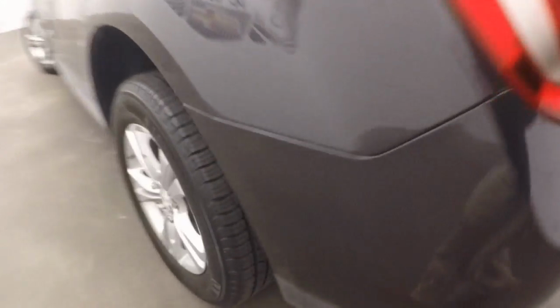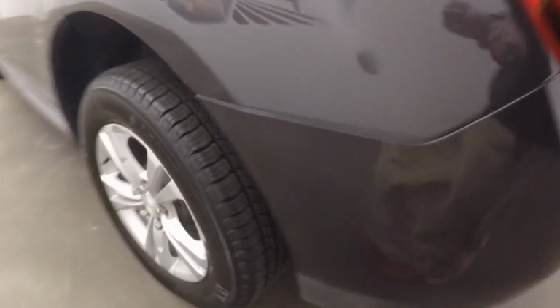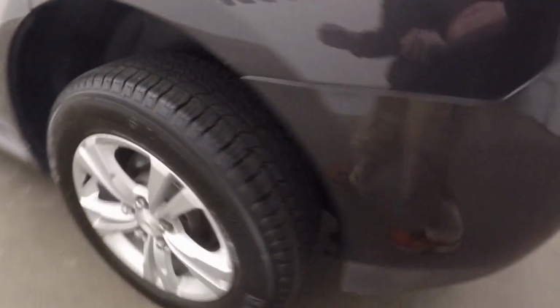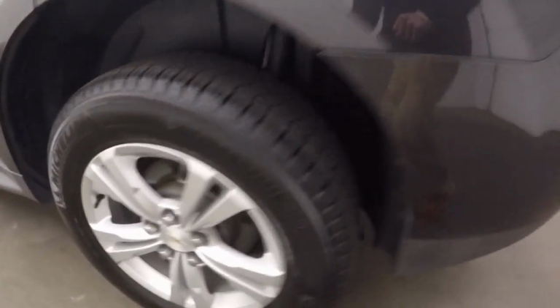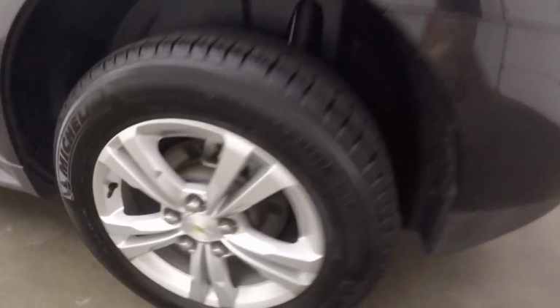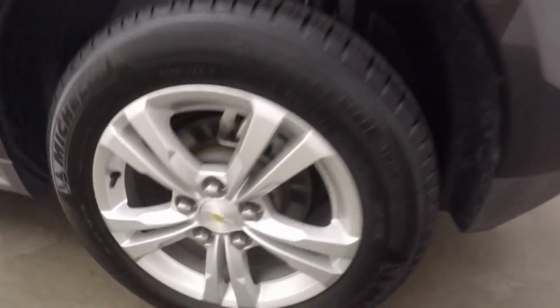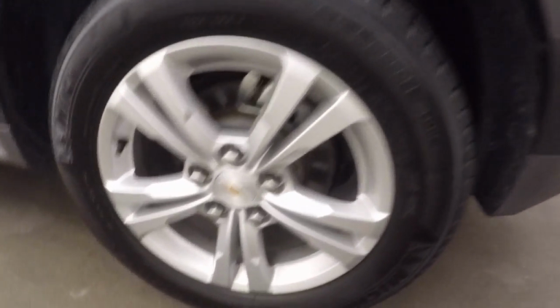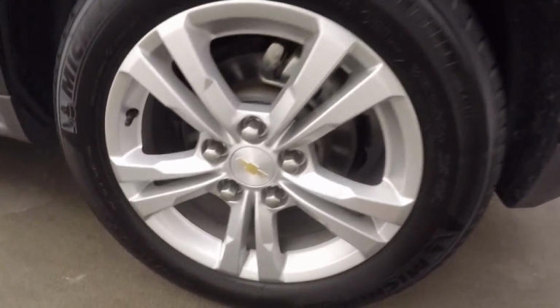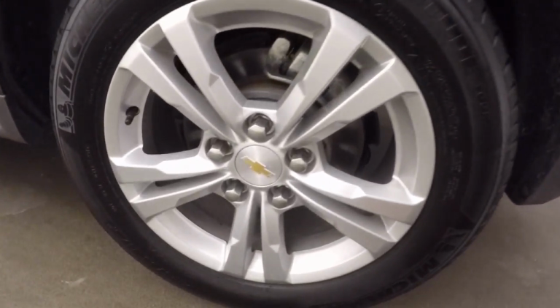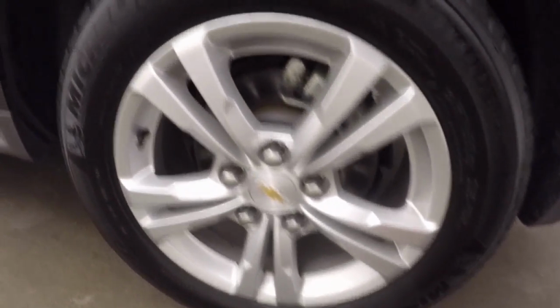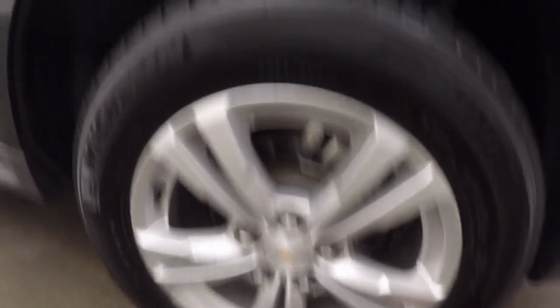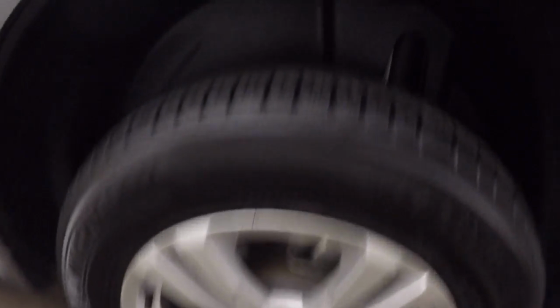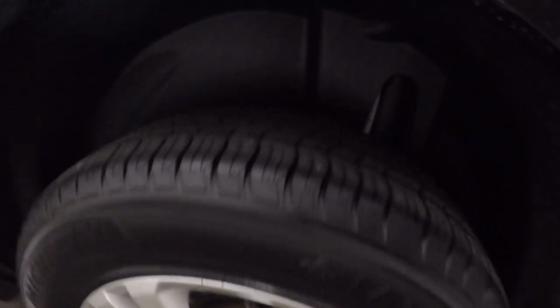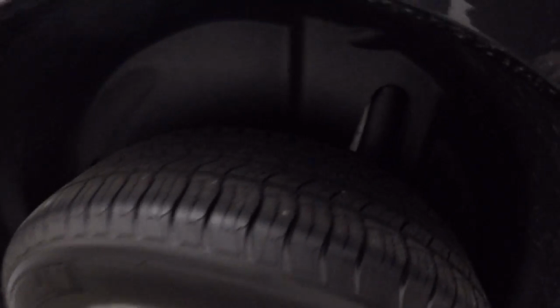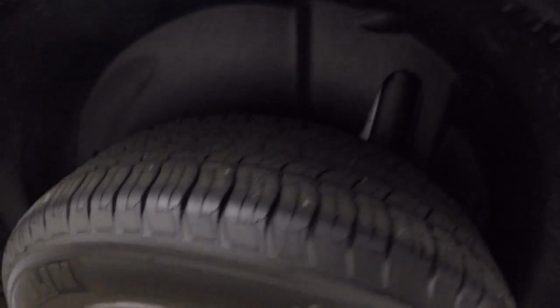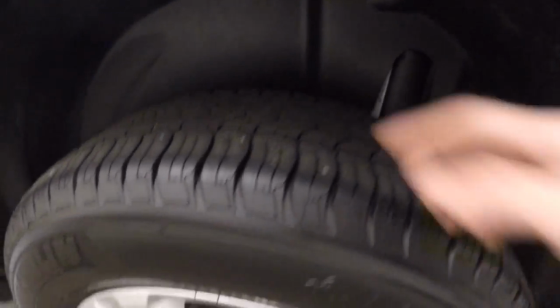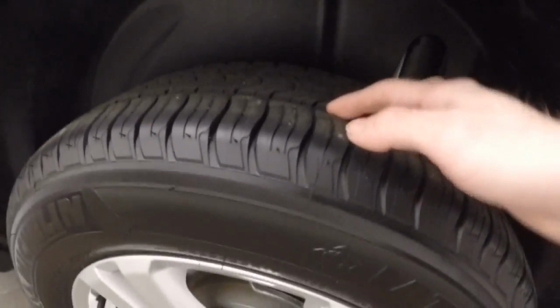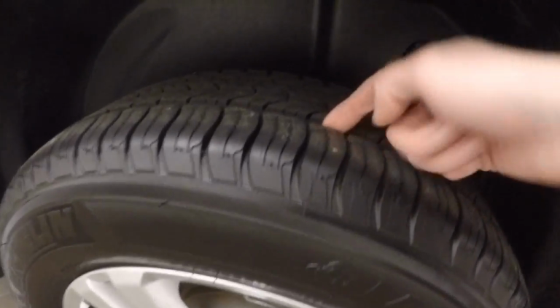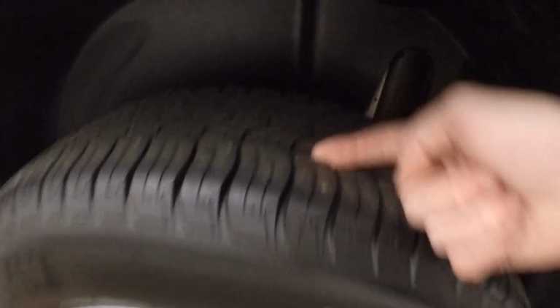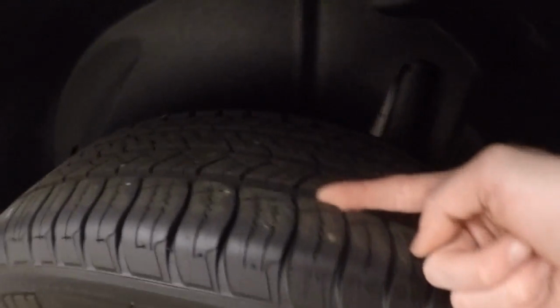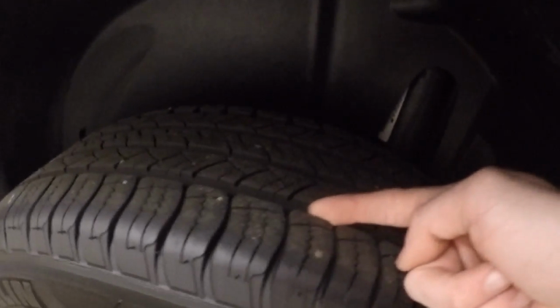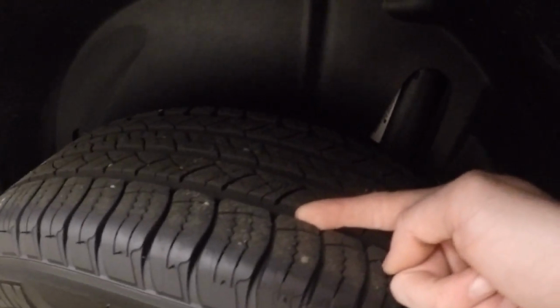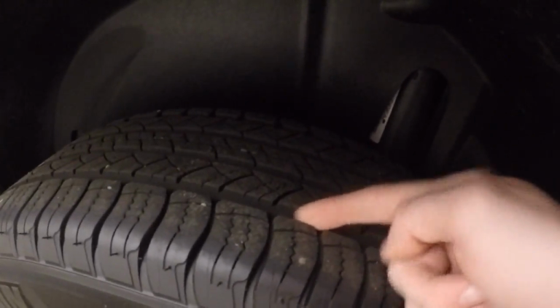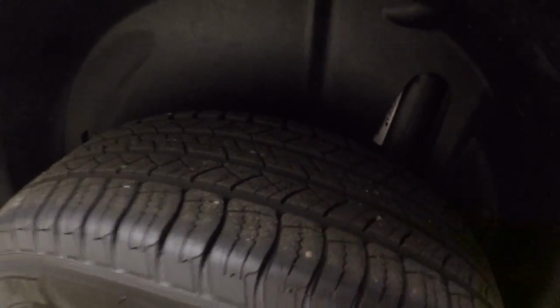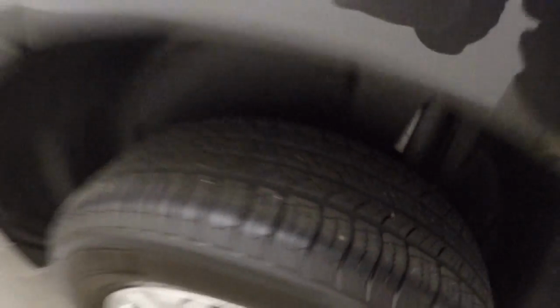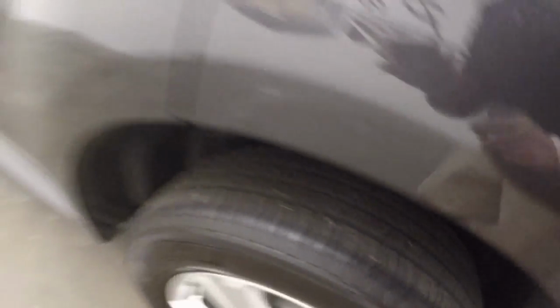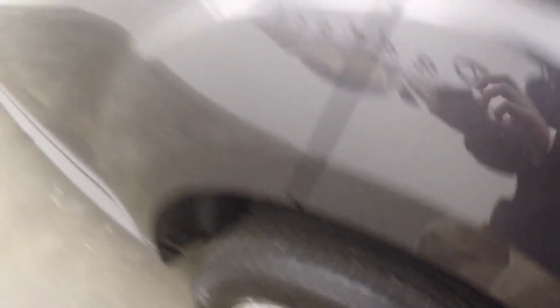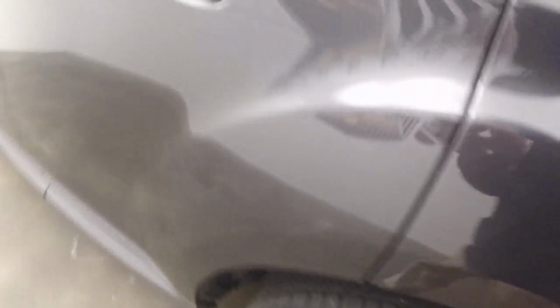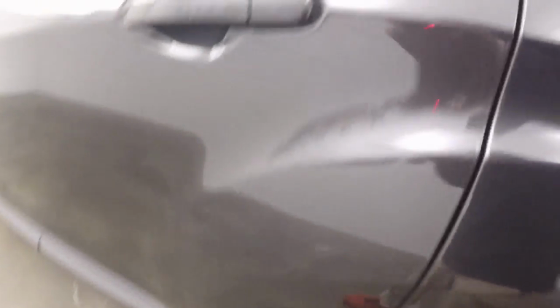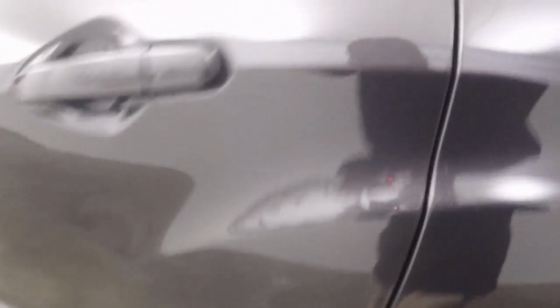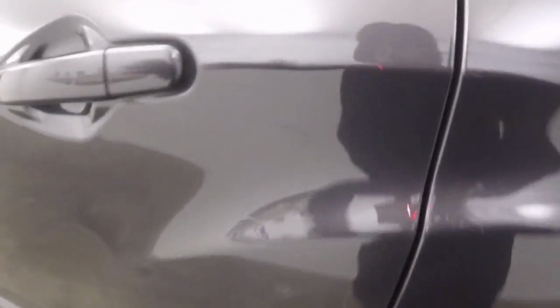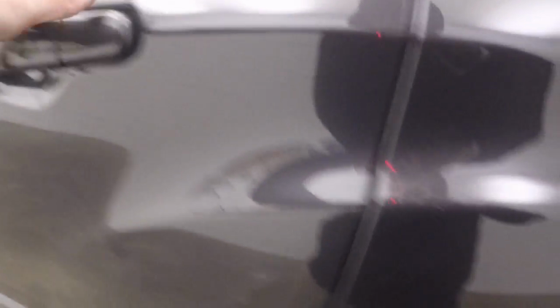Come around to the side here. Check out those alloy wheels — good tires, pretty much brand new.